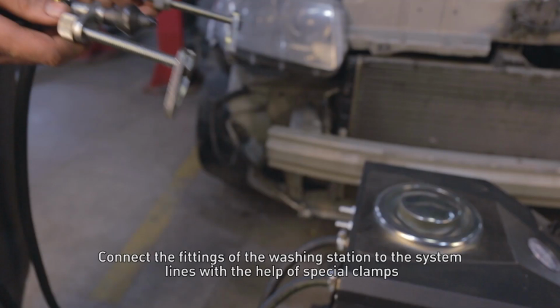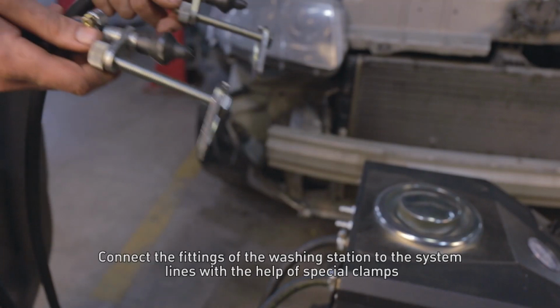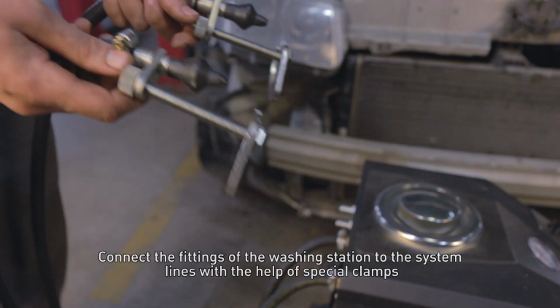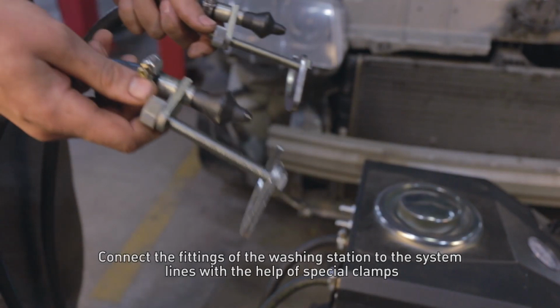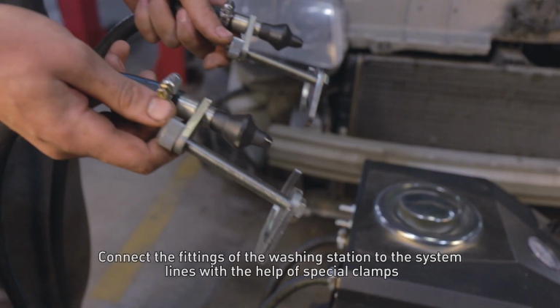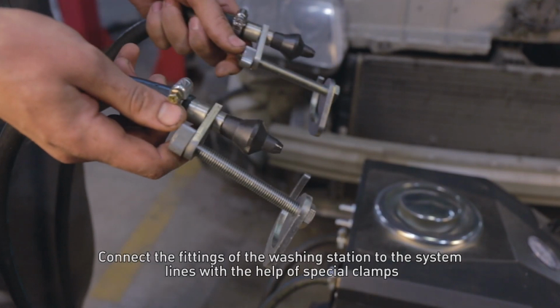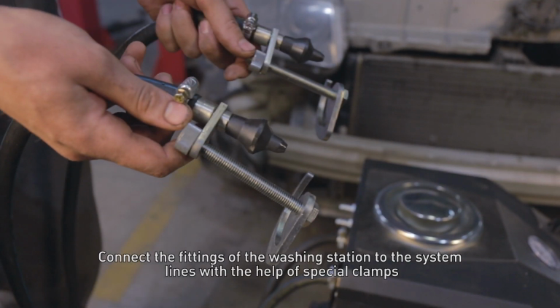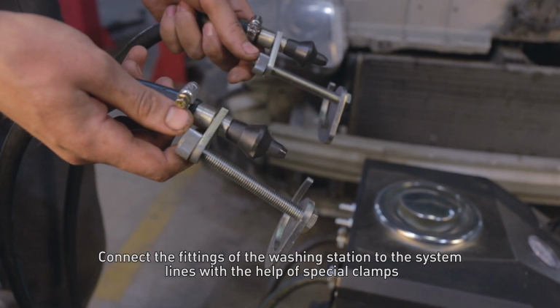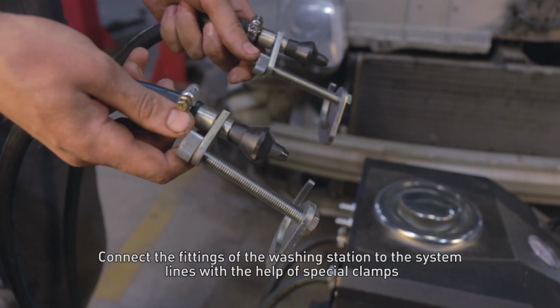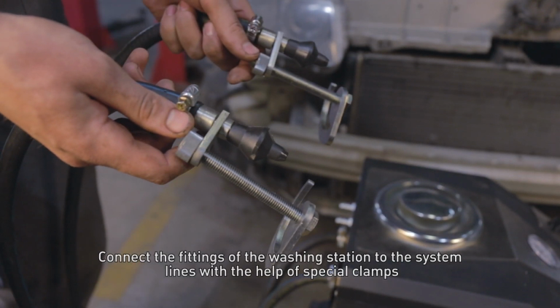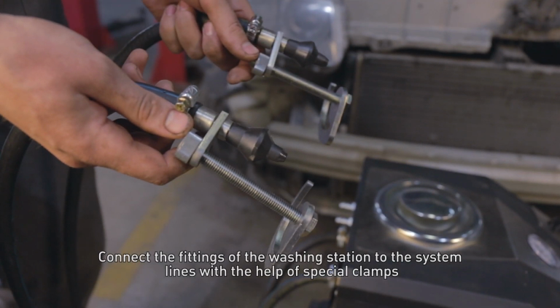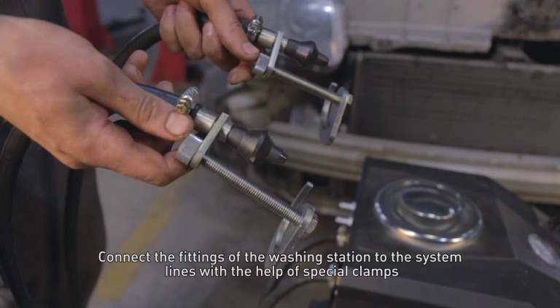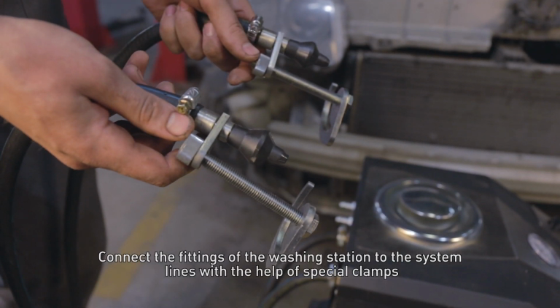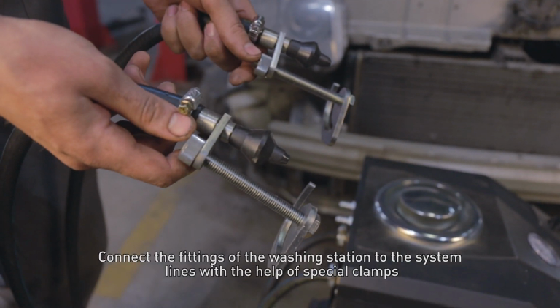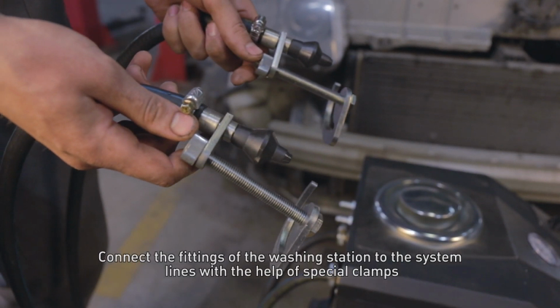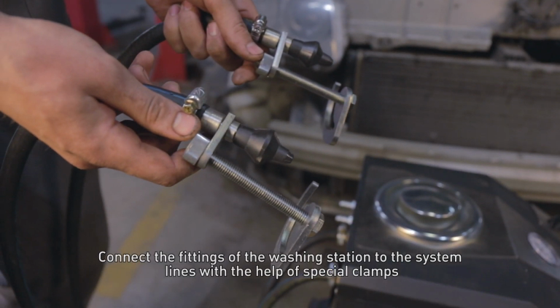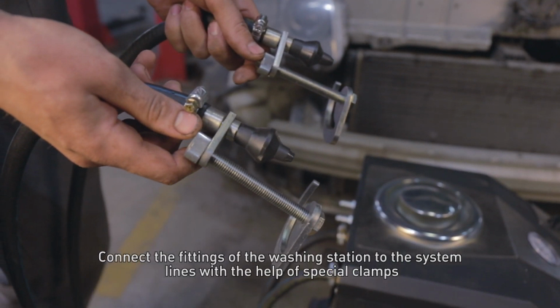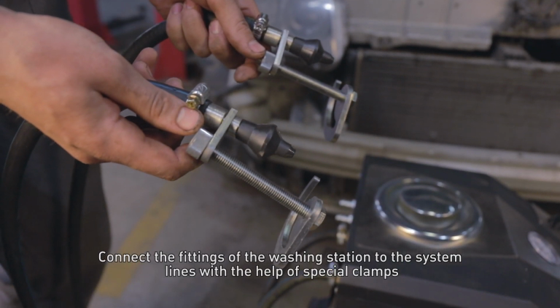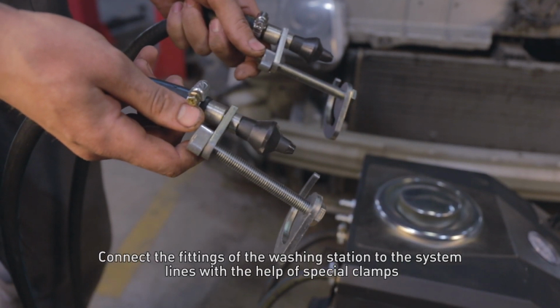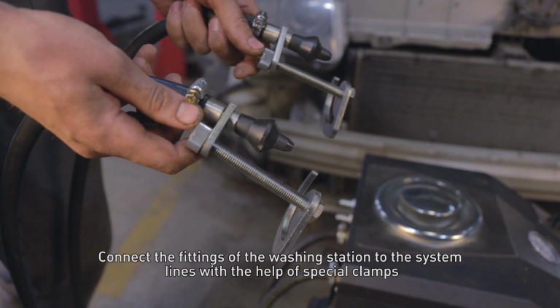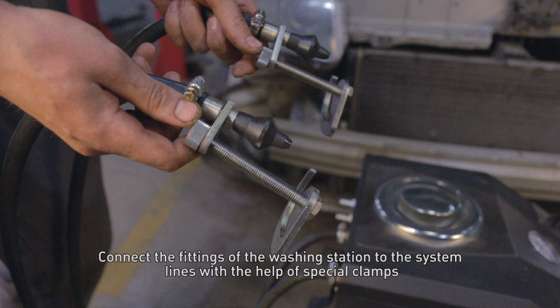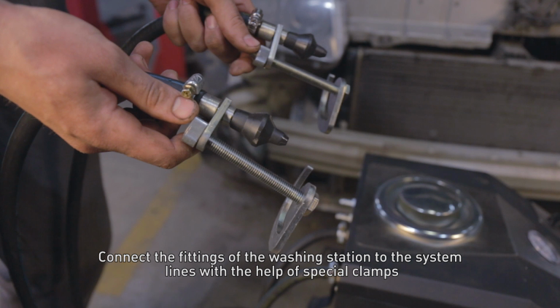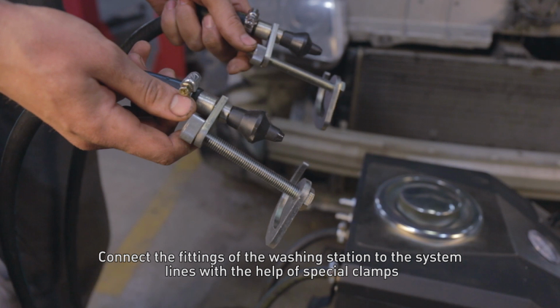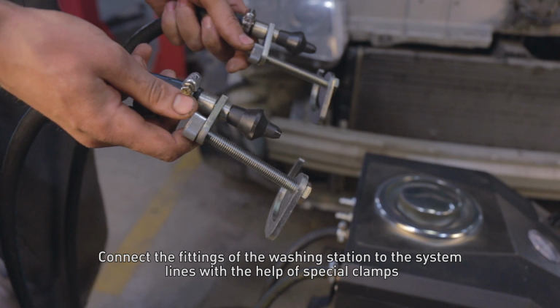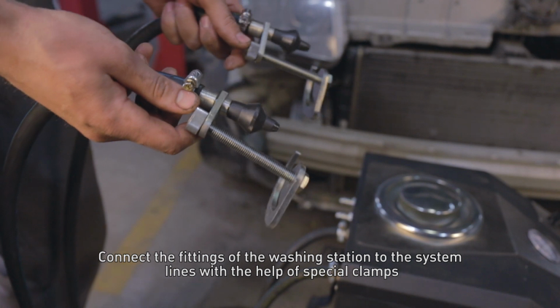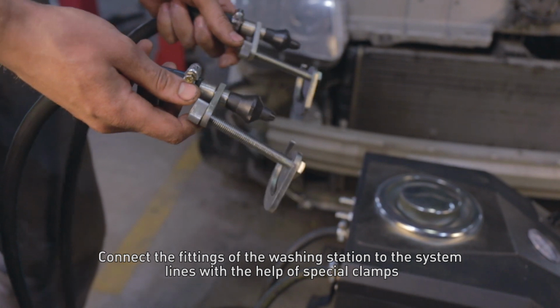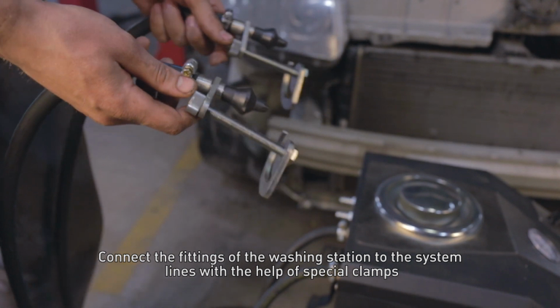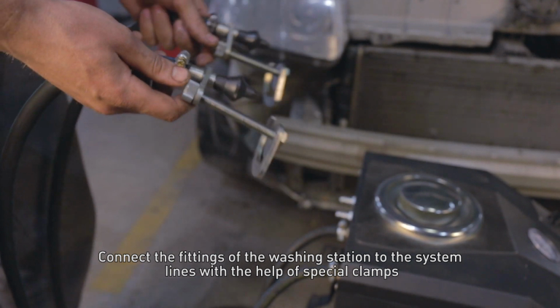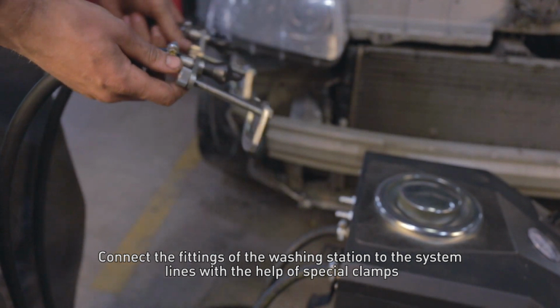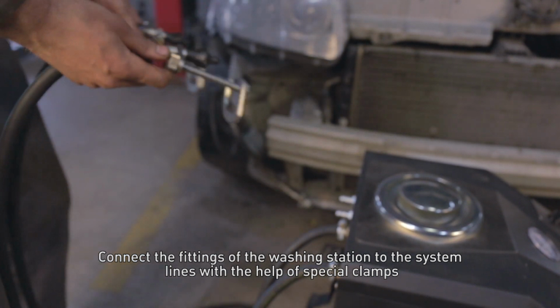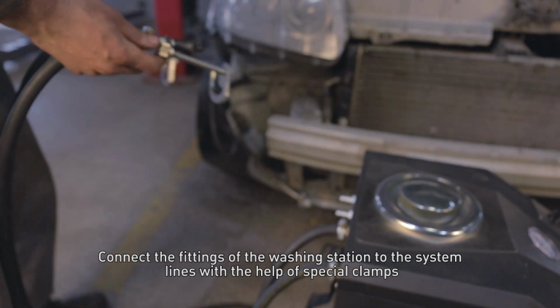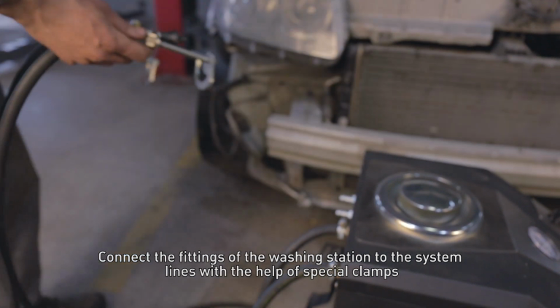Connect the fittings of the washing station to the system lines with the help of the special clamps.